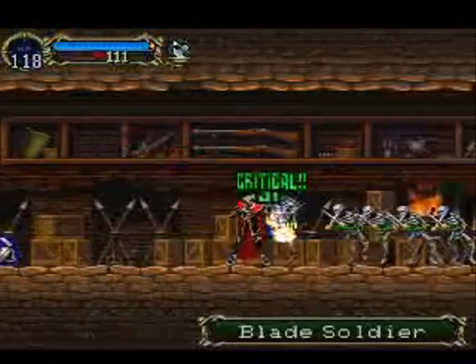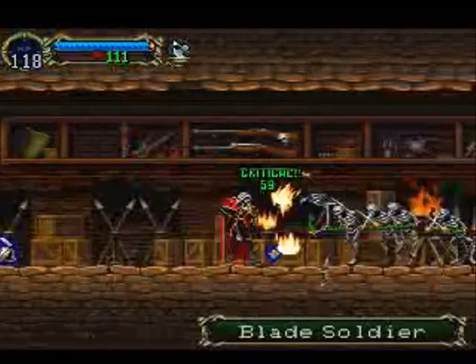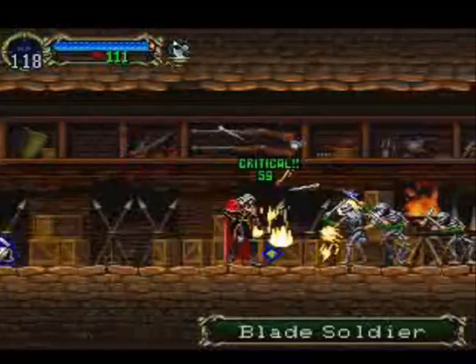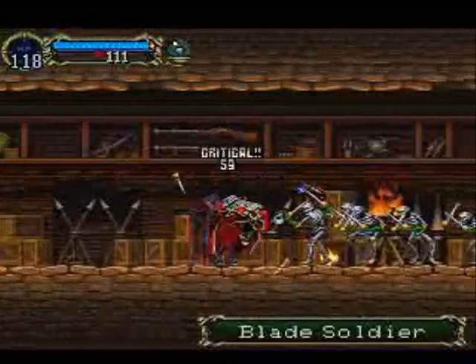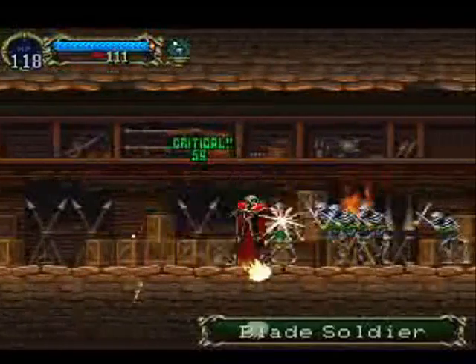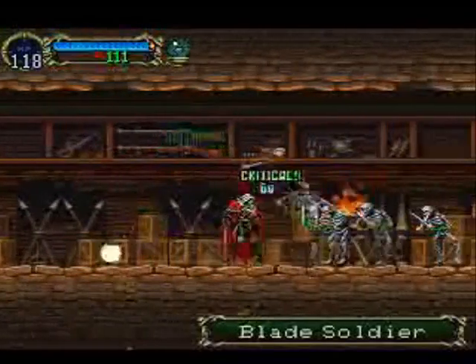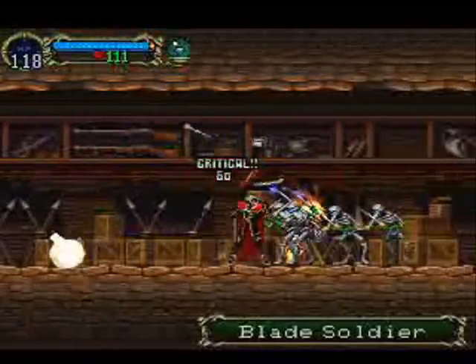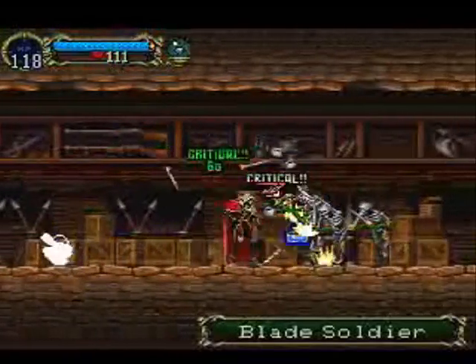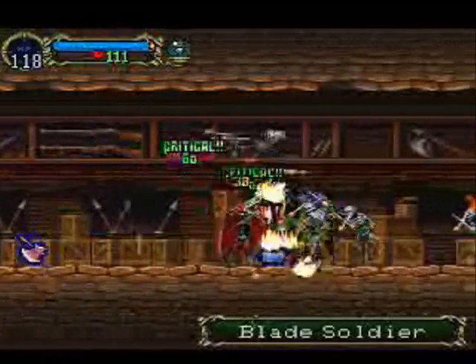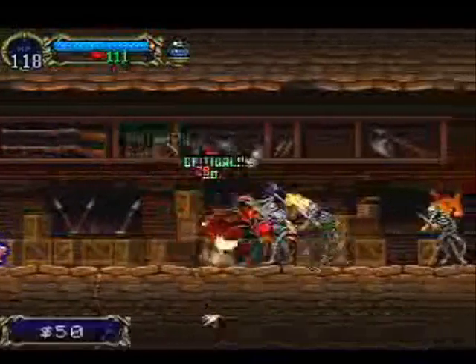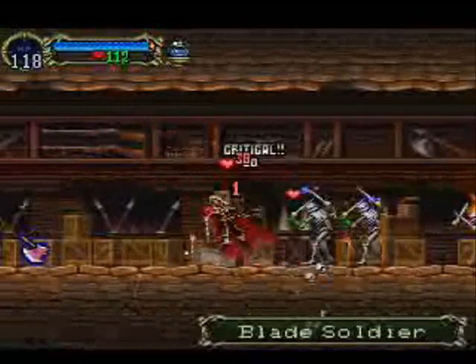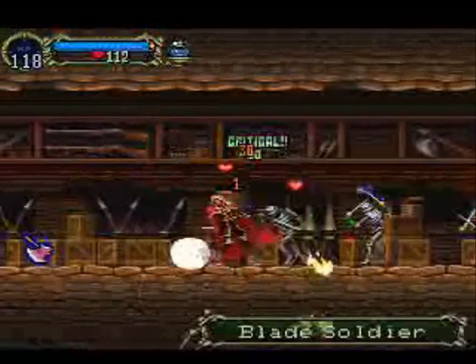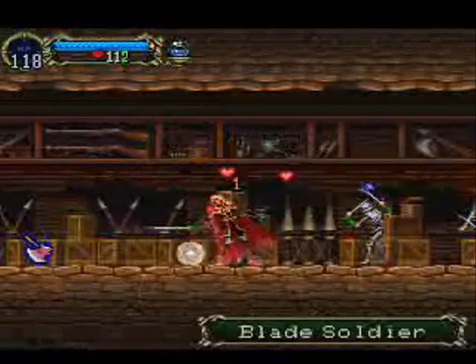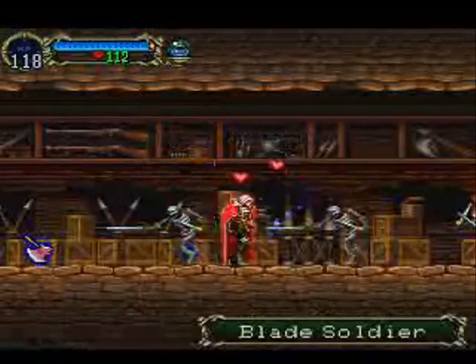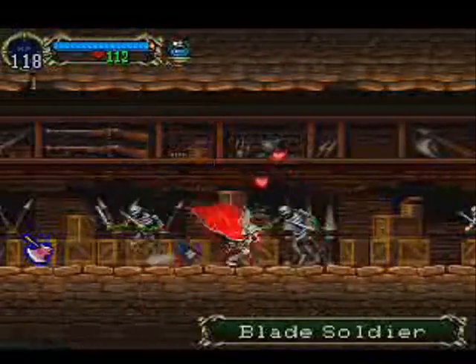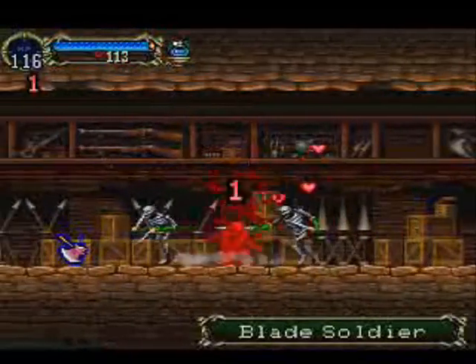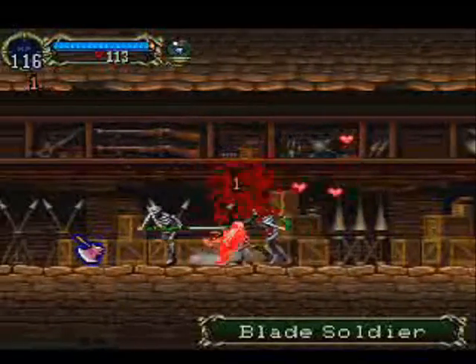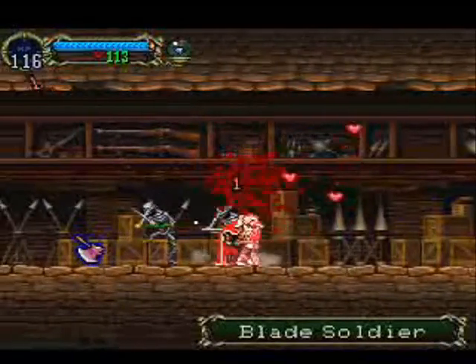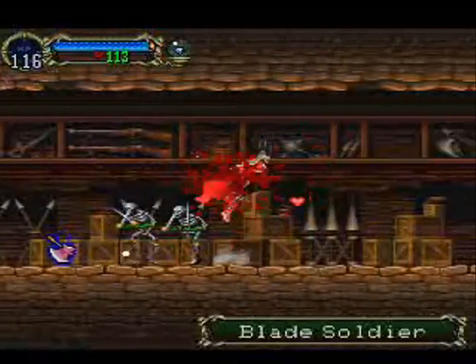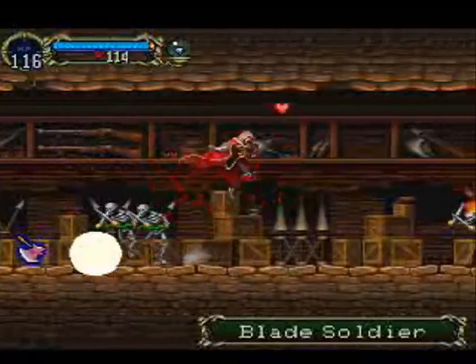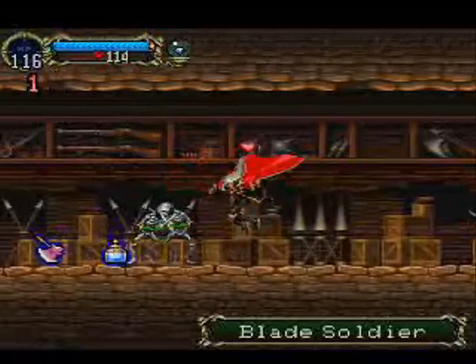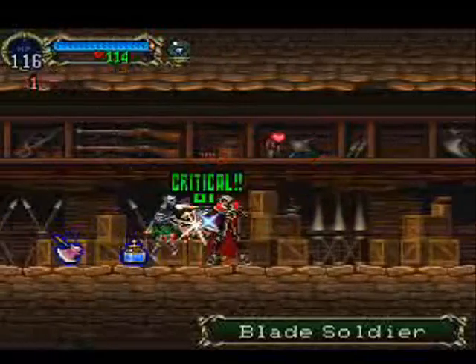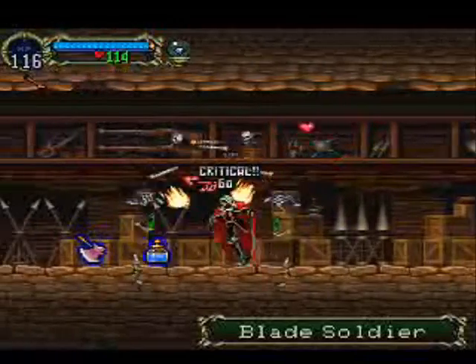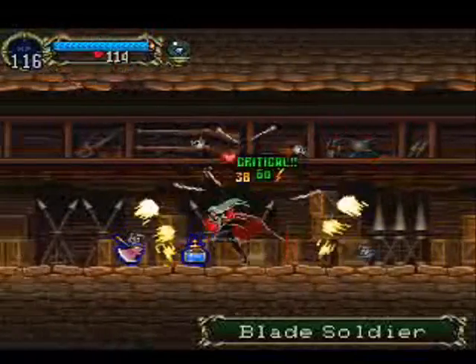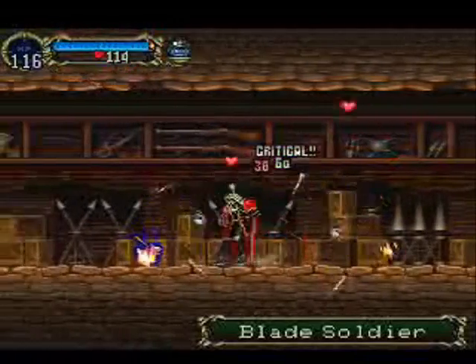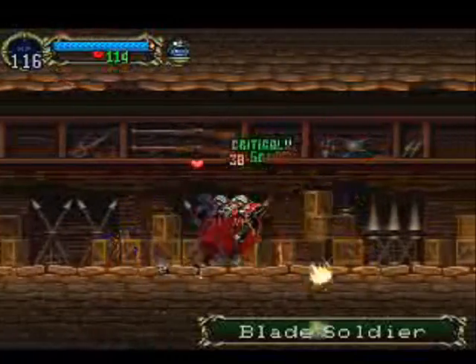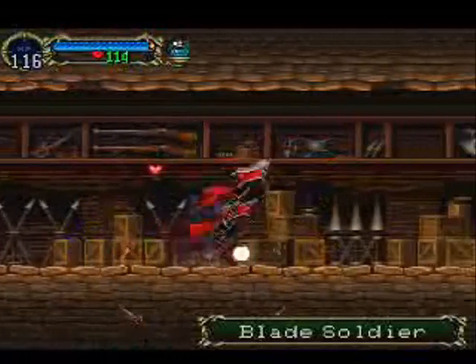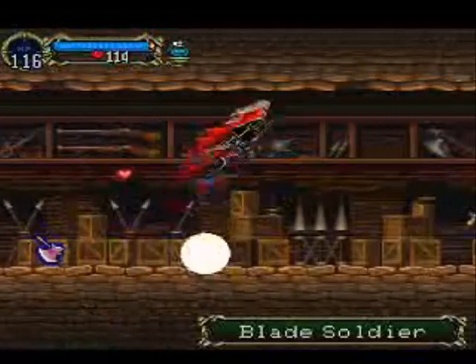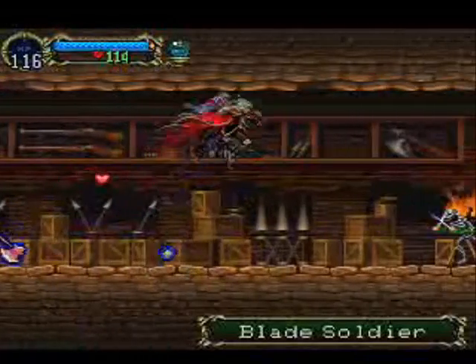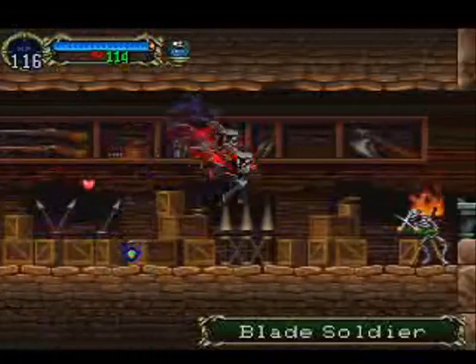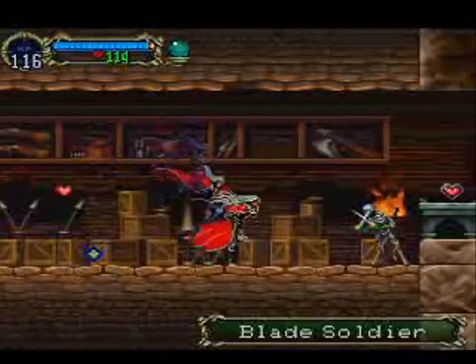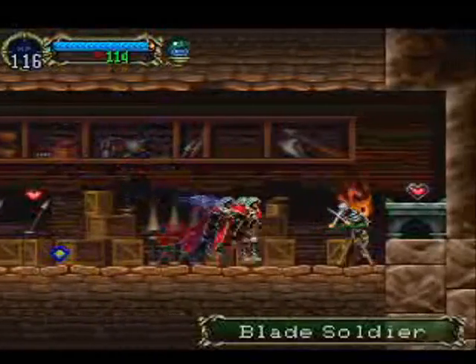You'll notice in this room you have access to pretty much every single sub-weapon. Now I want to go back to Holy Water.